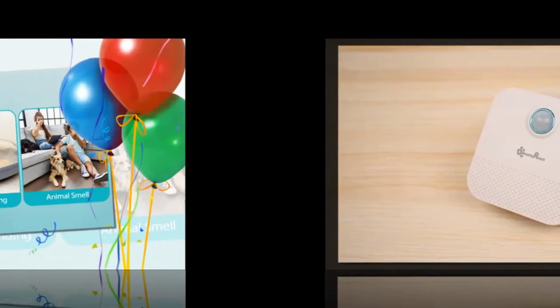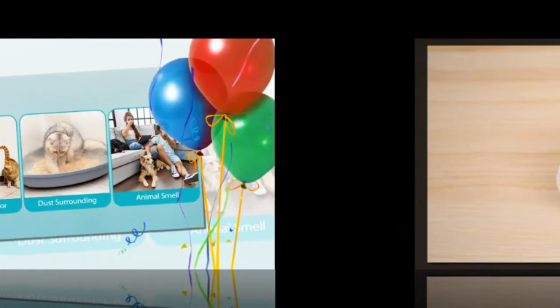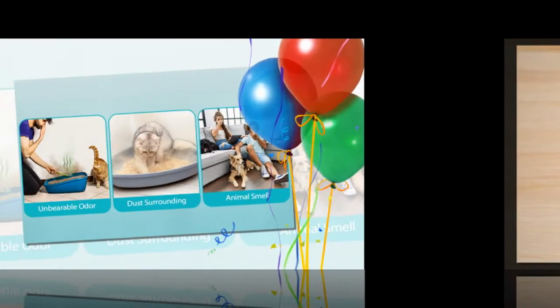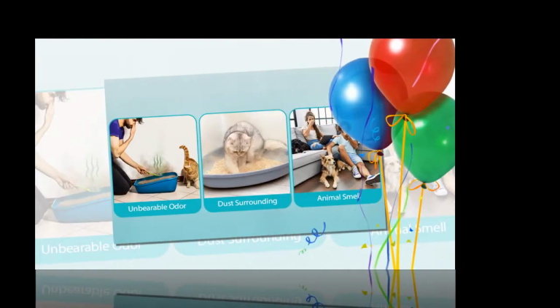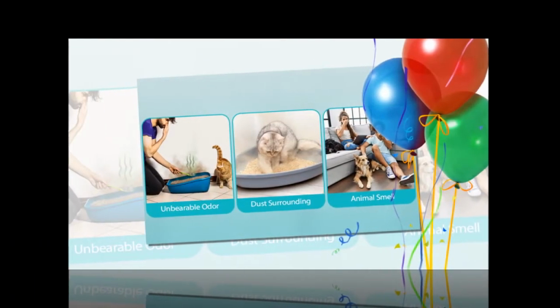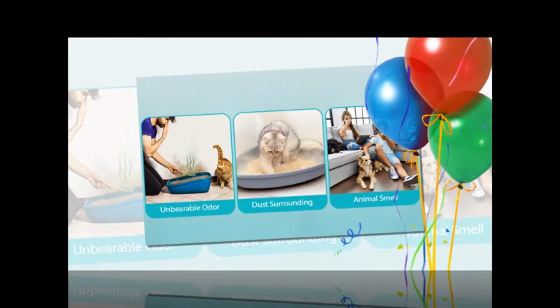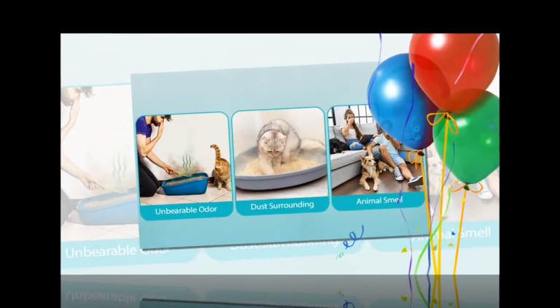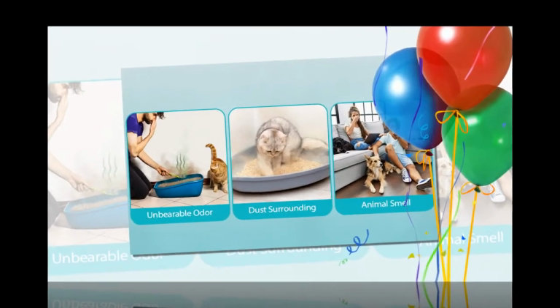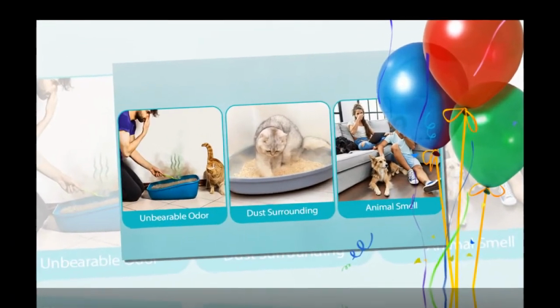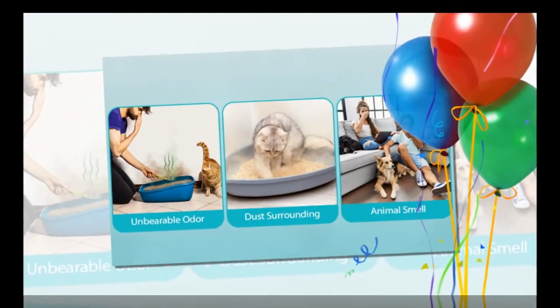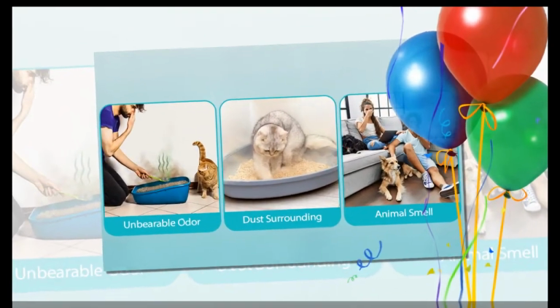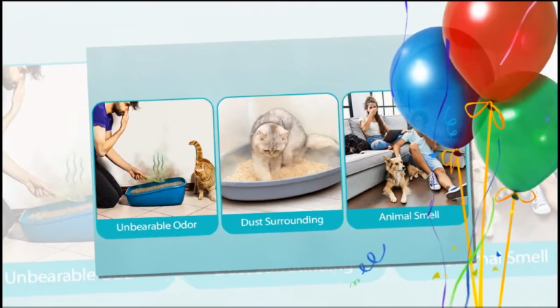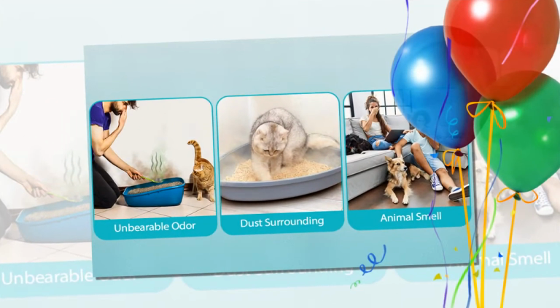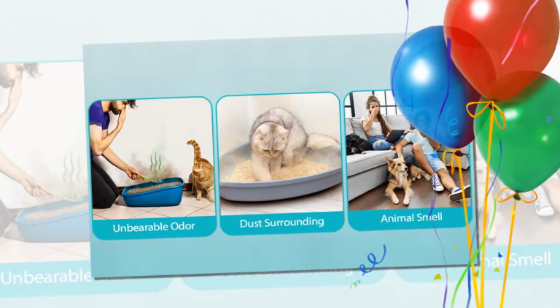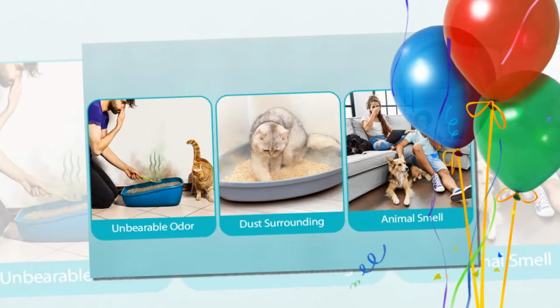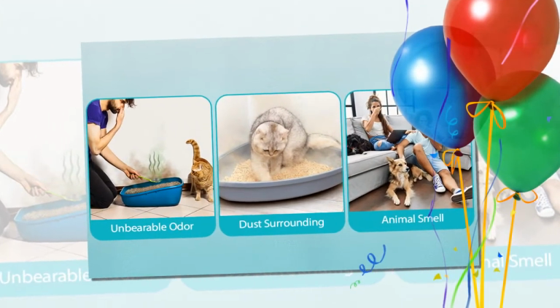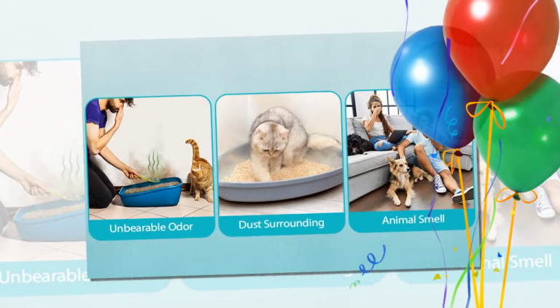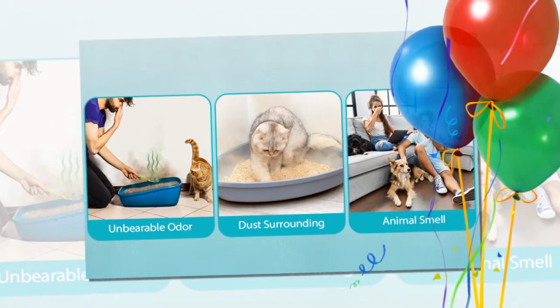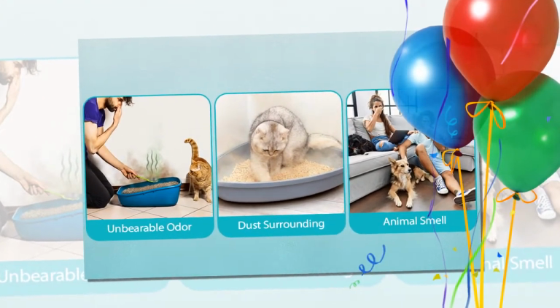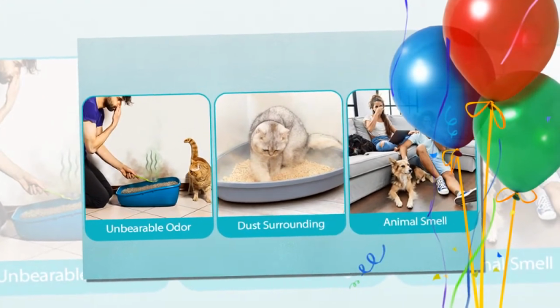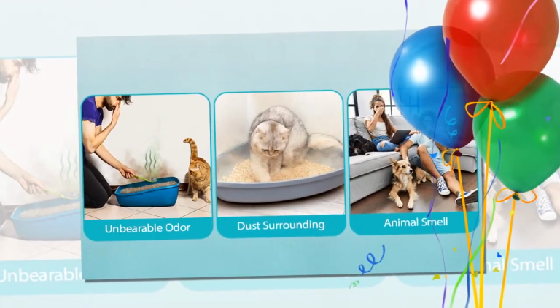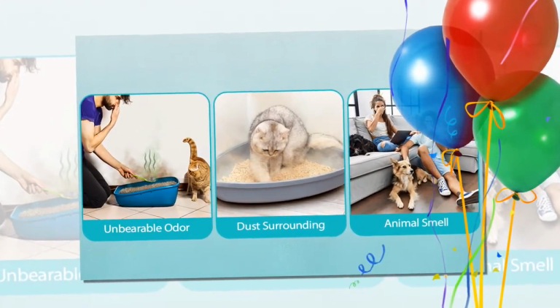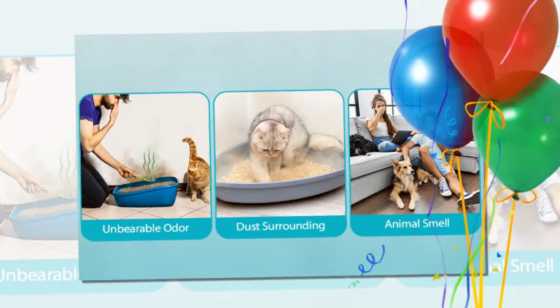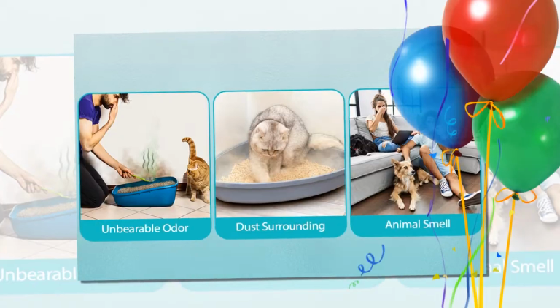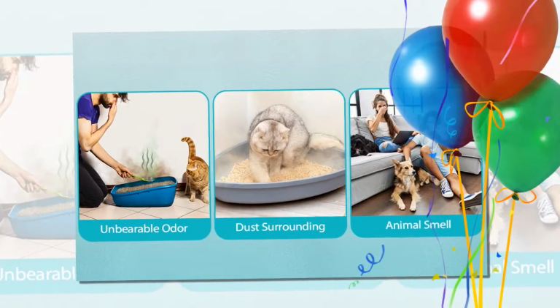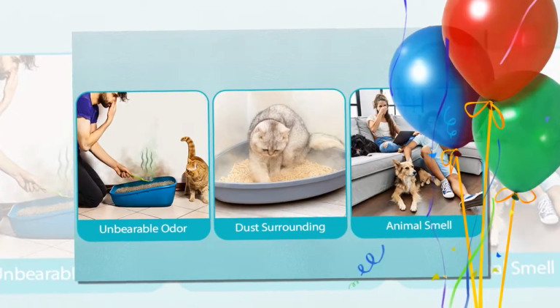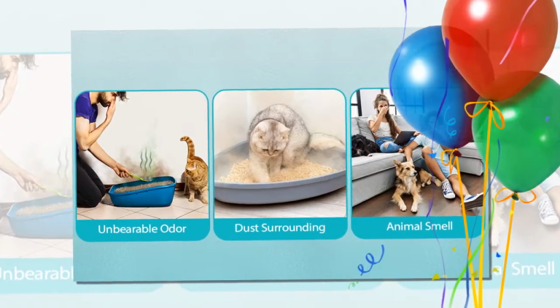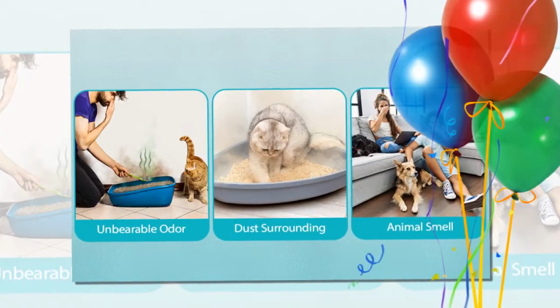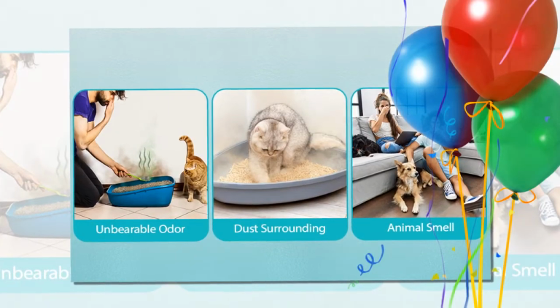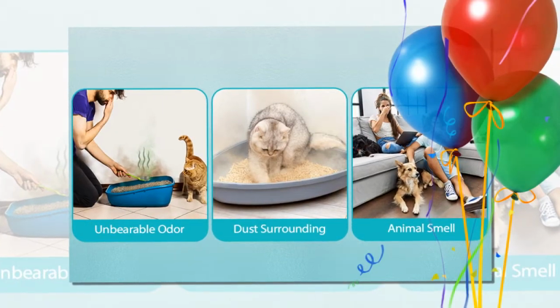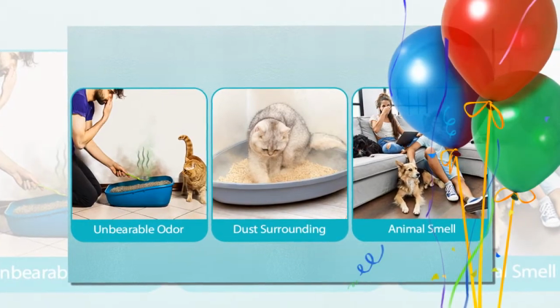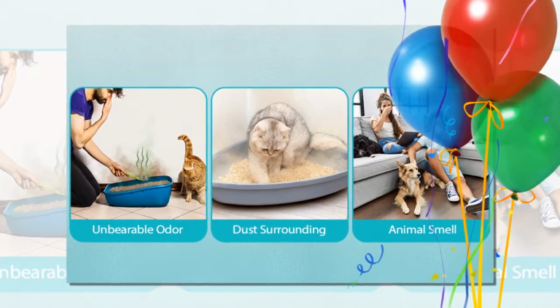You will find the product link in the description box if you want to buy the product. You can also find the link in the comment box.